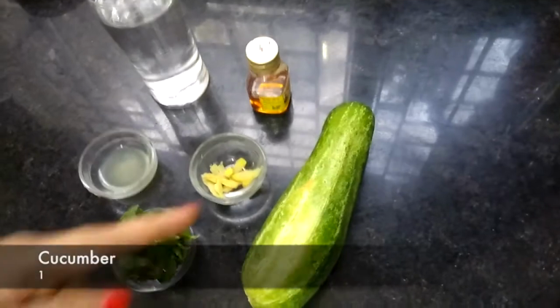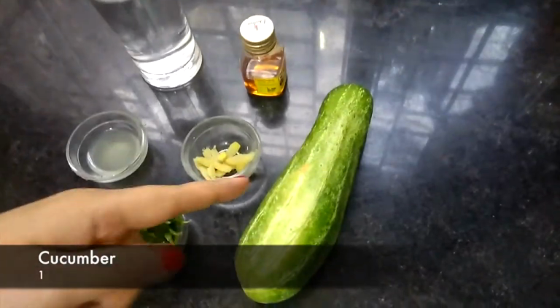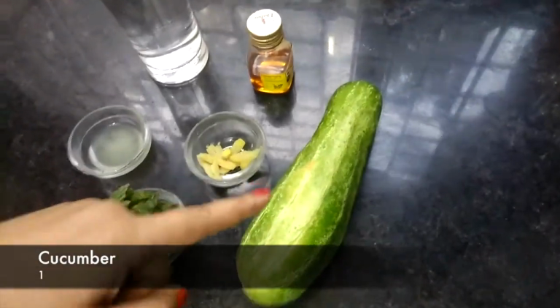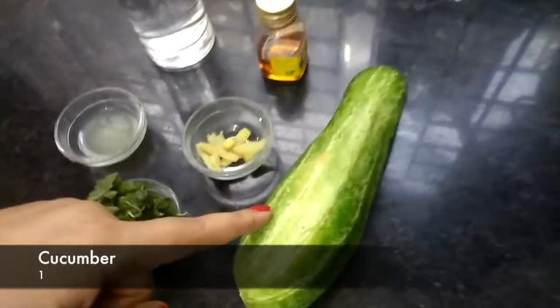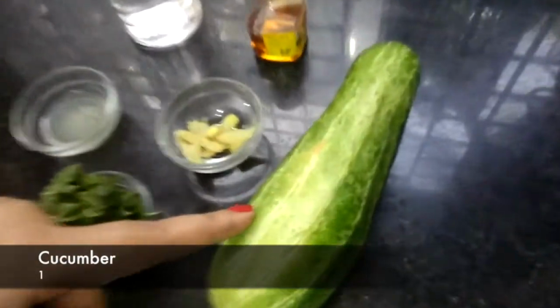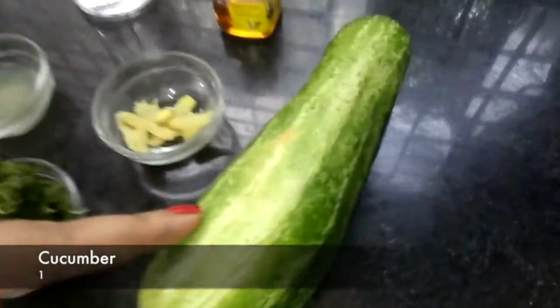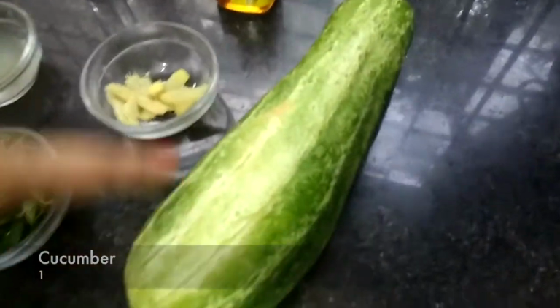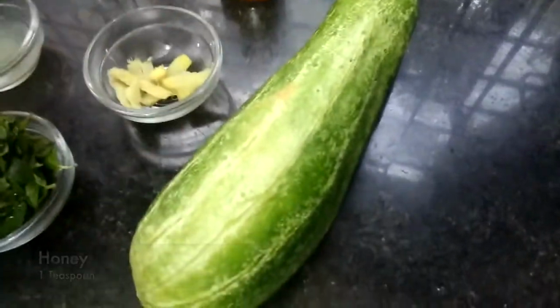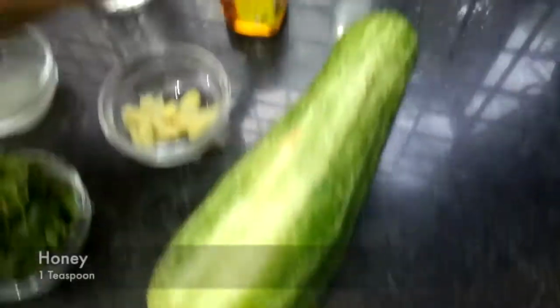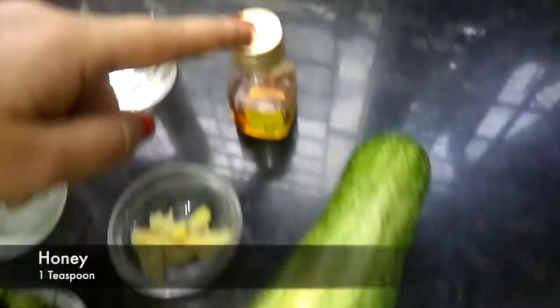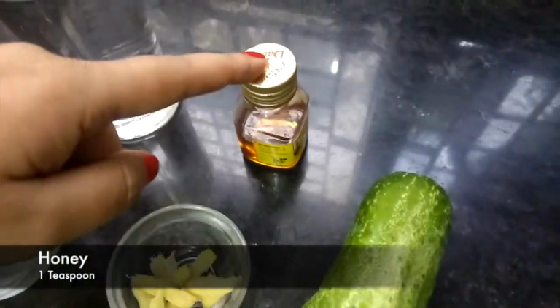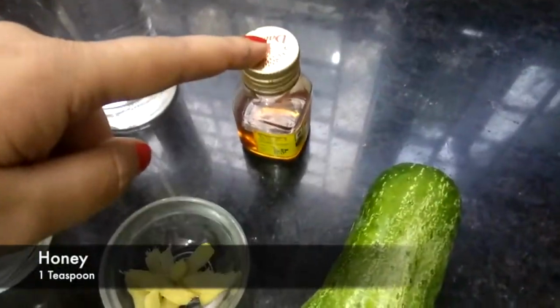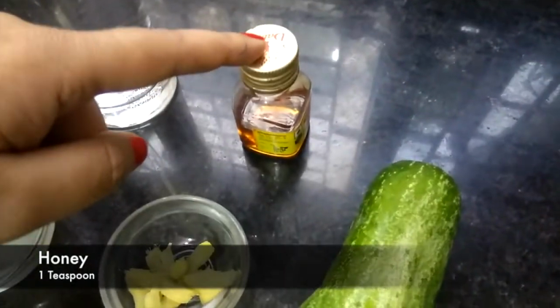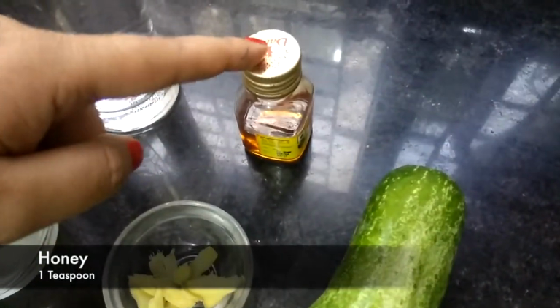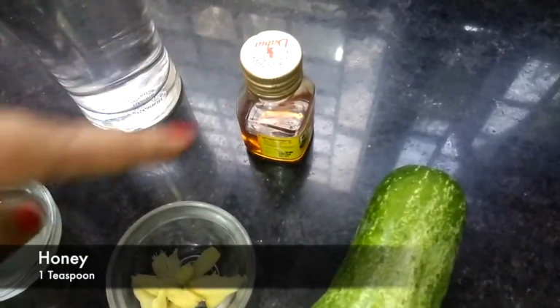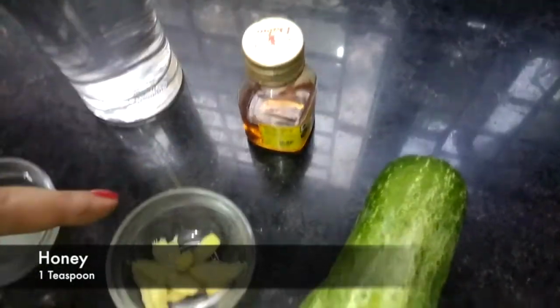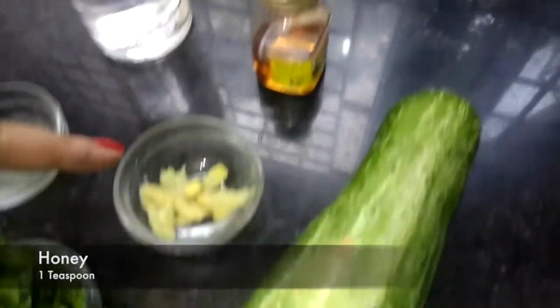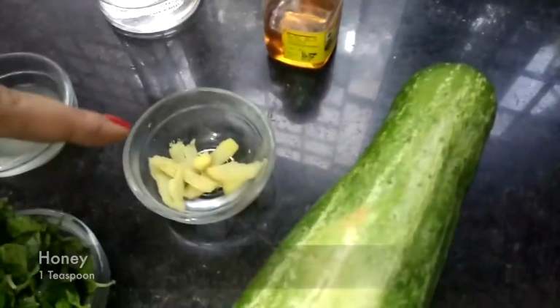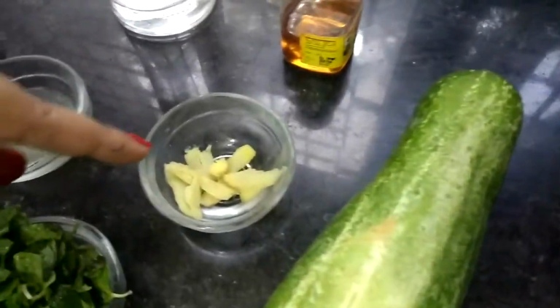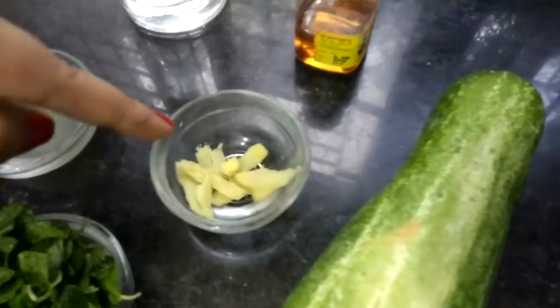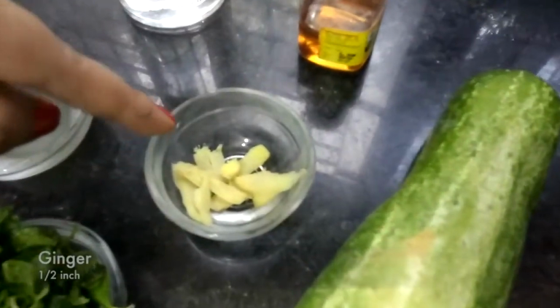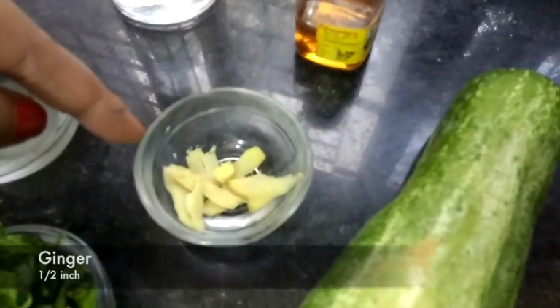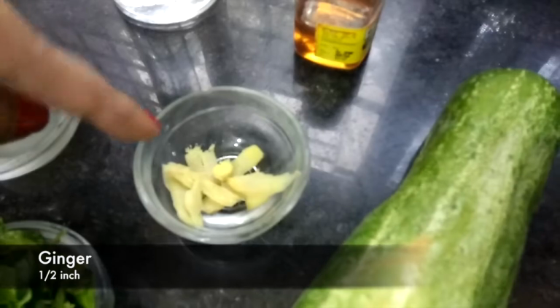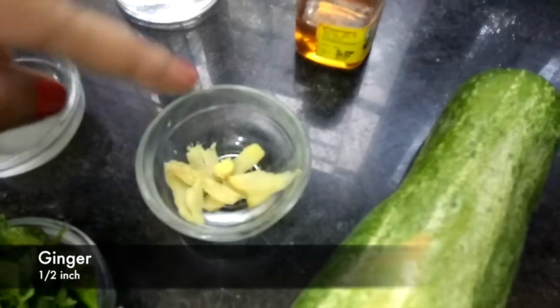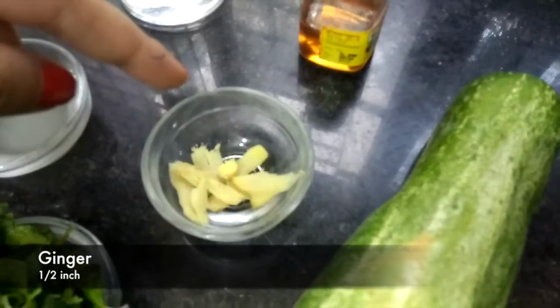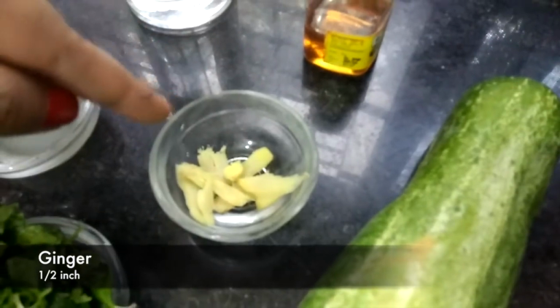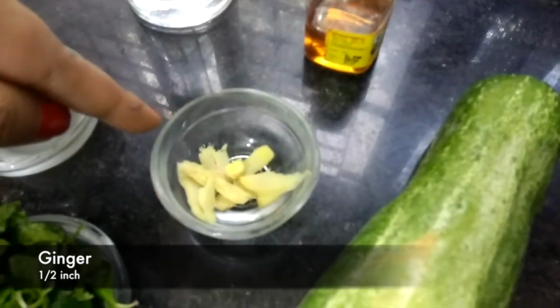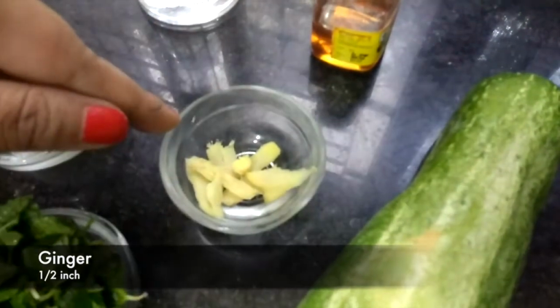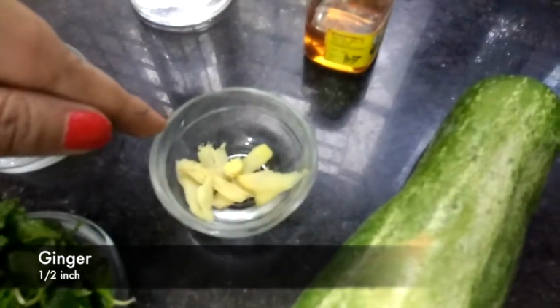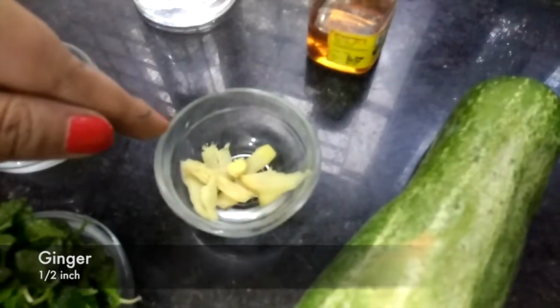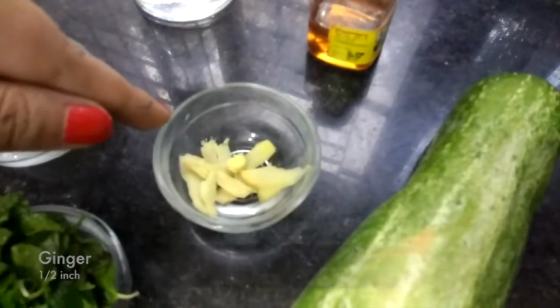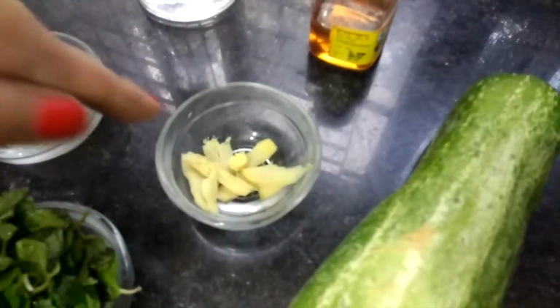Let's start with the cucumber. We cut it into about half-inch pieces.